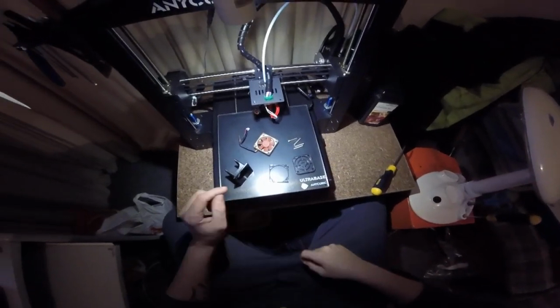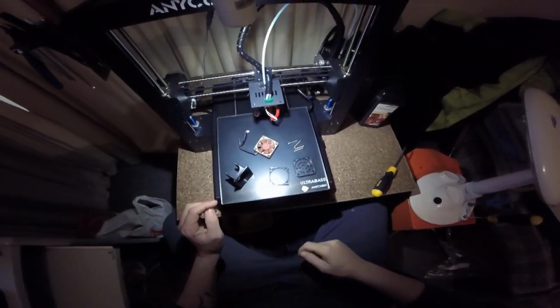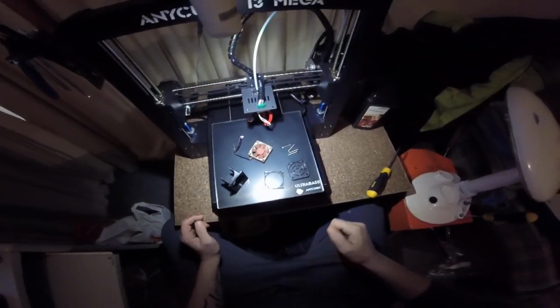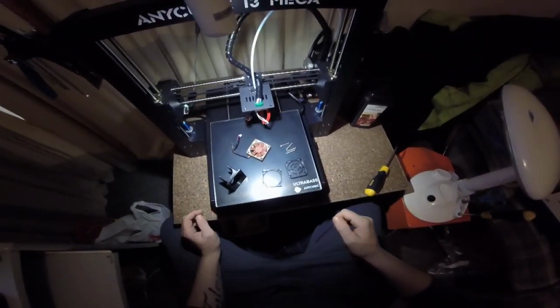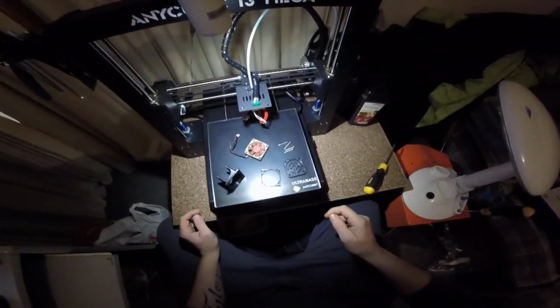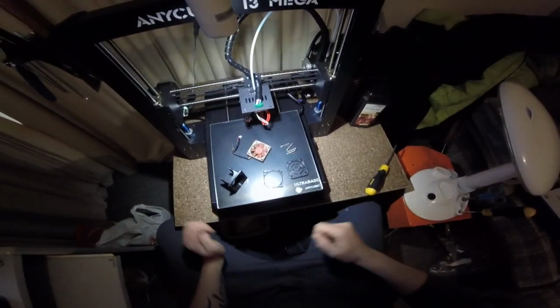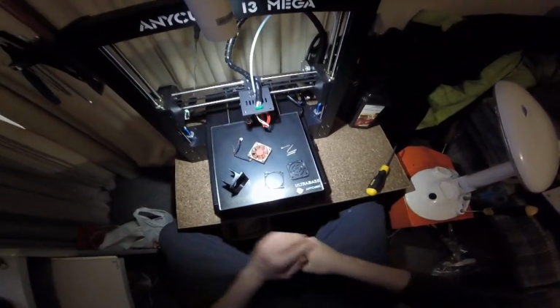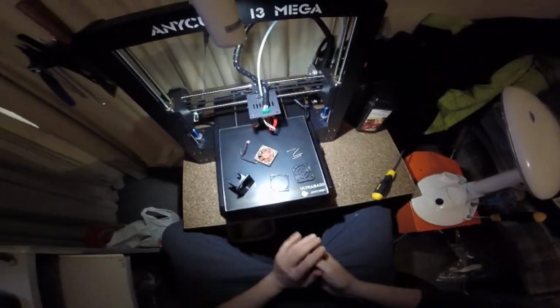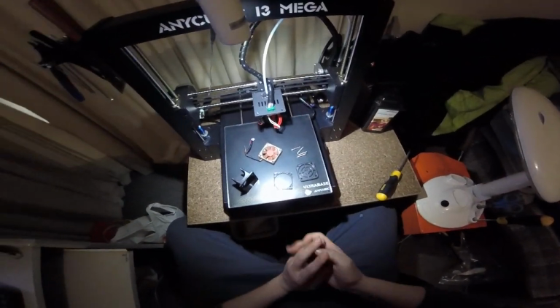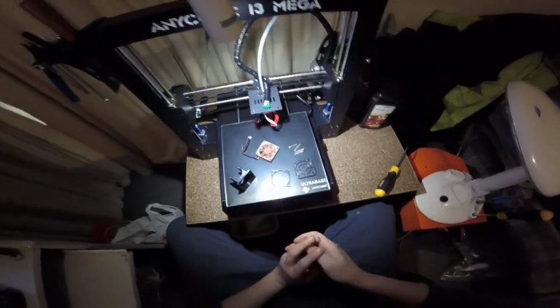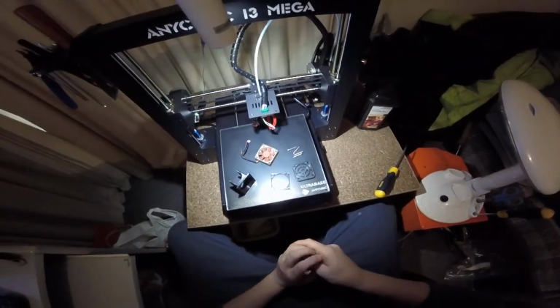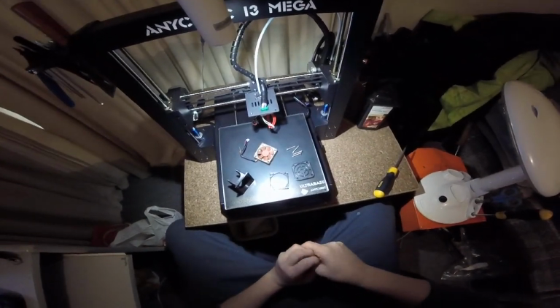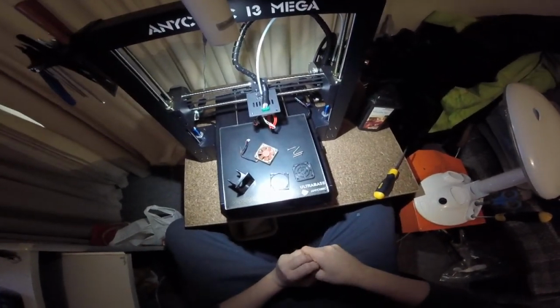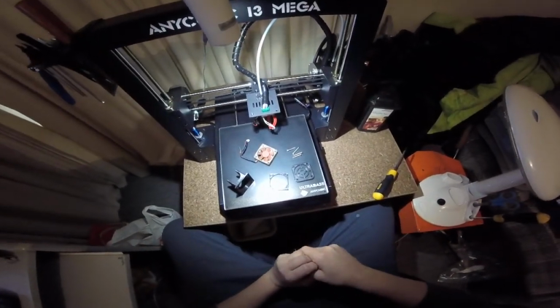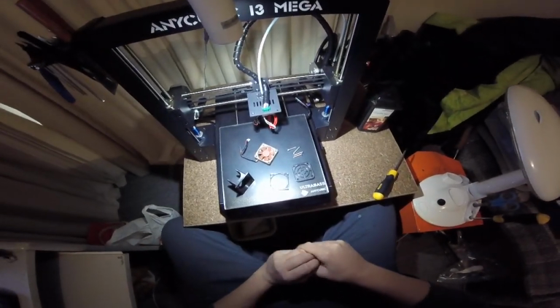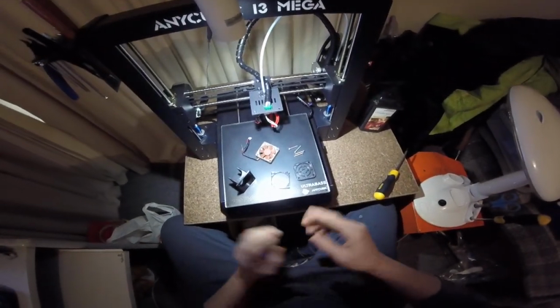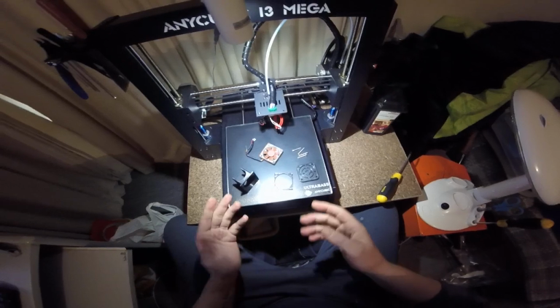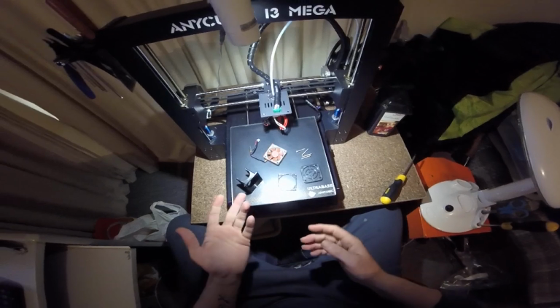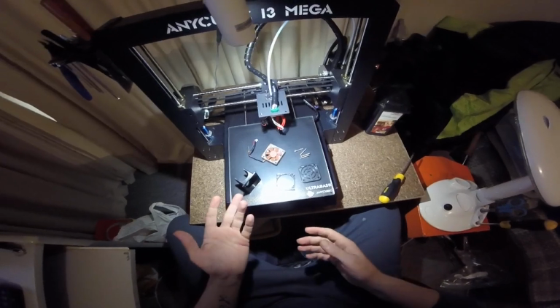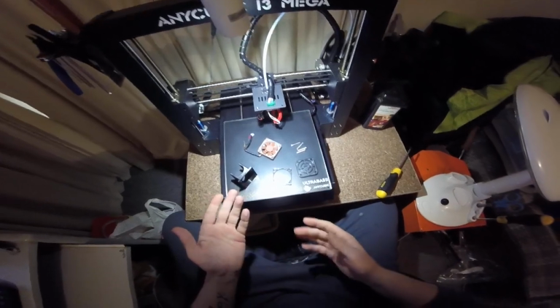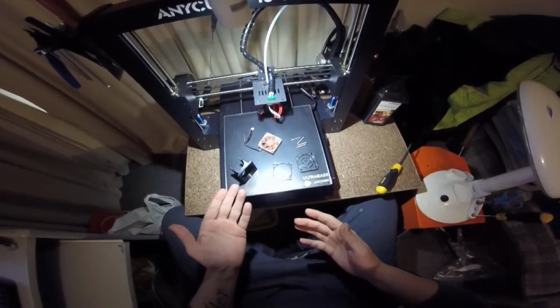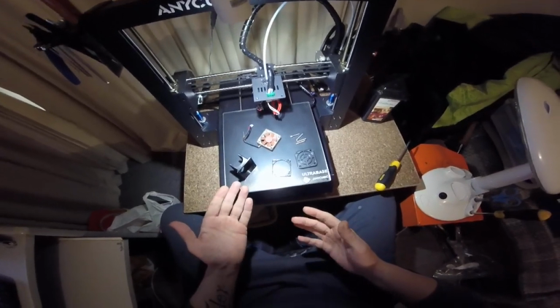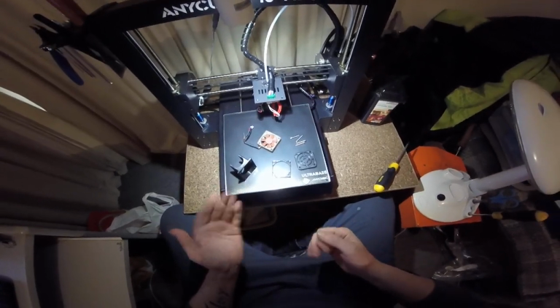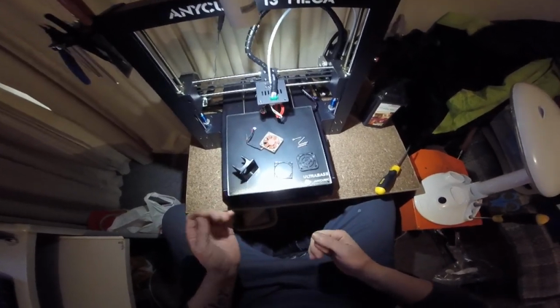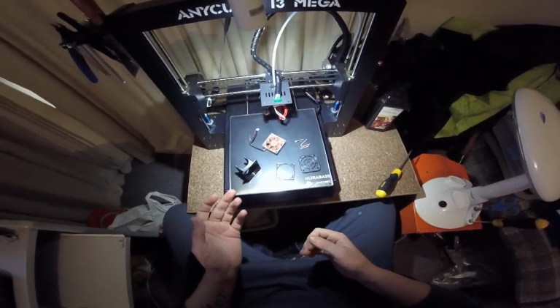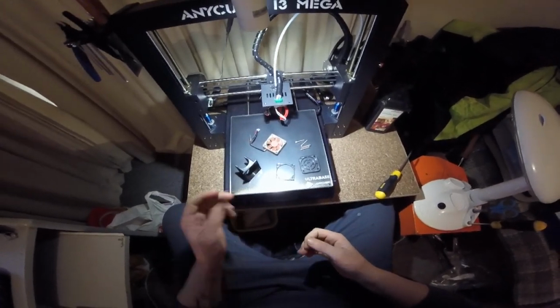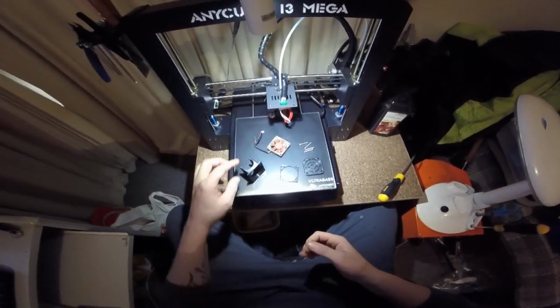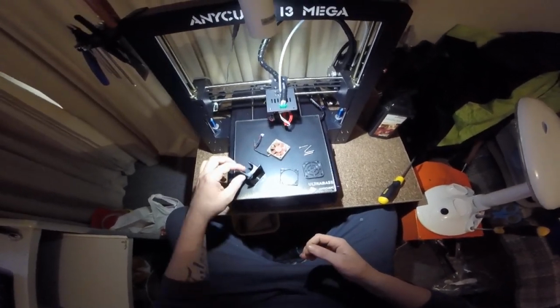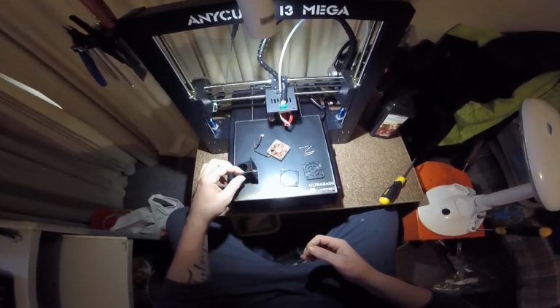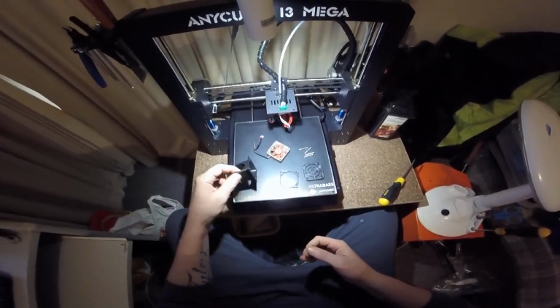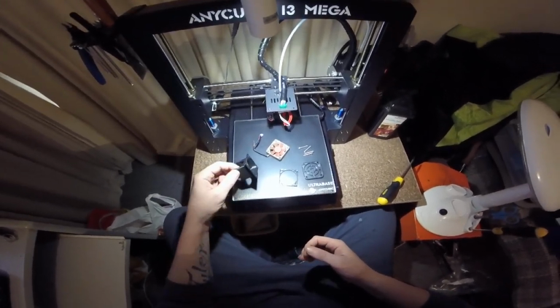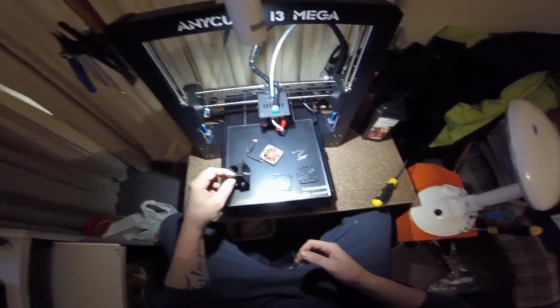G'day everyone, Jarrod again. Just a quick update on my fan shroud which I made a quick video on yesterday.